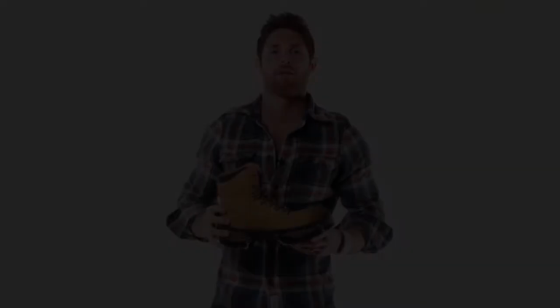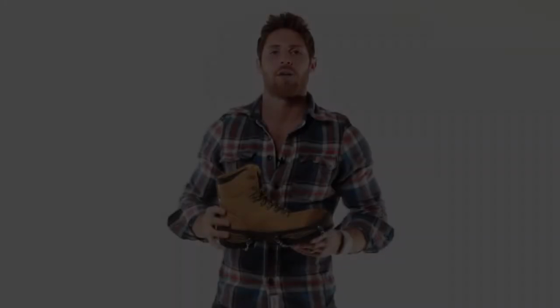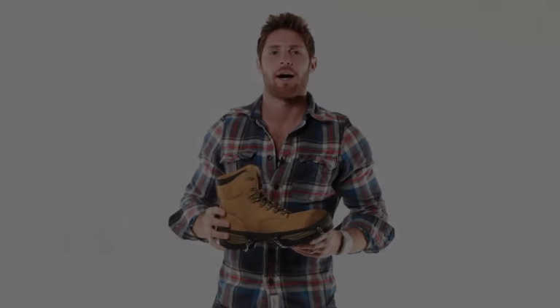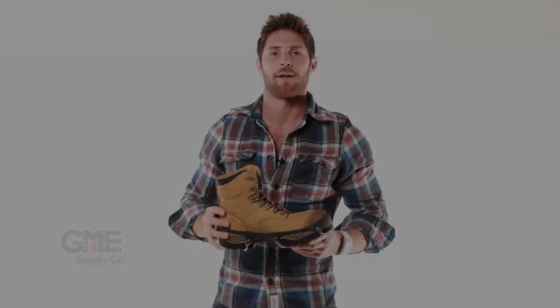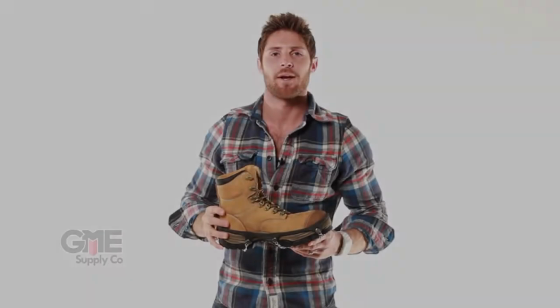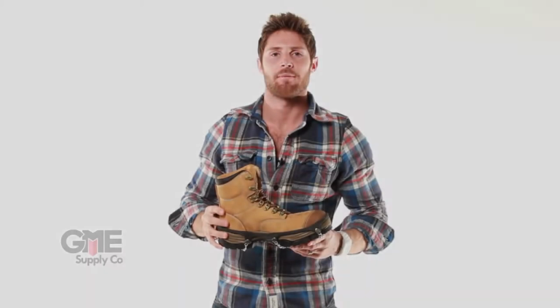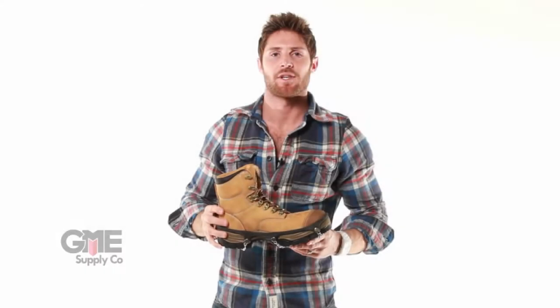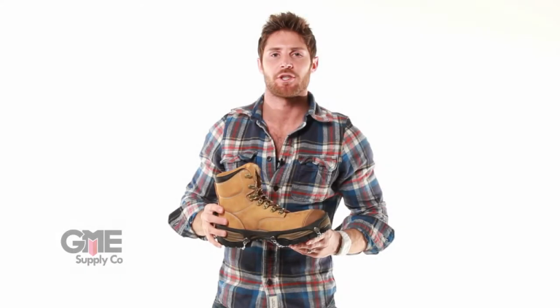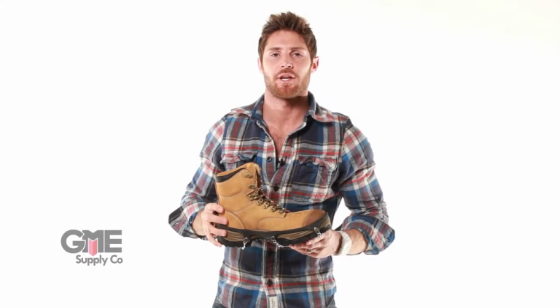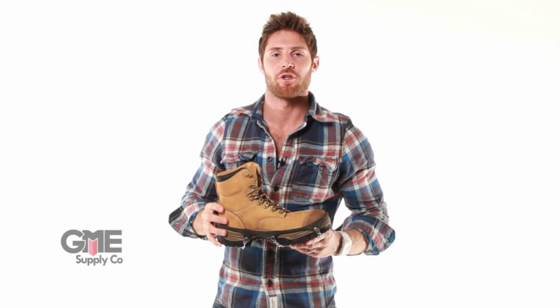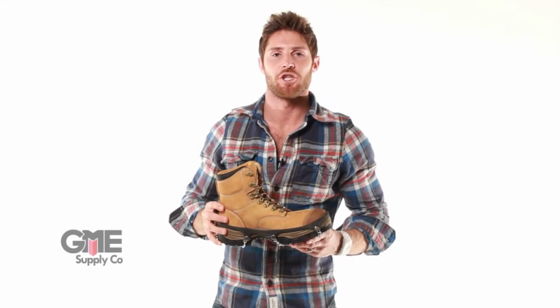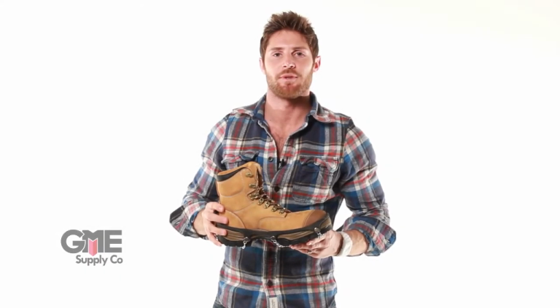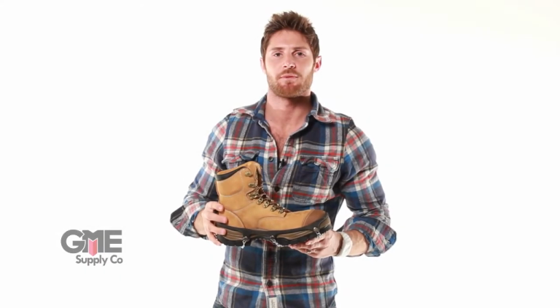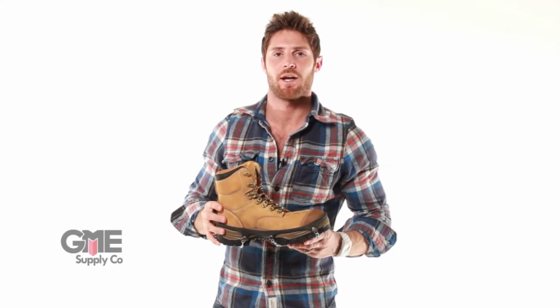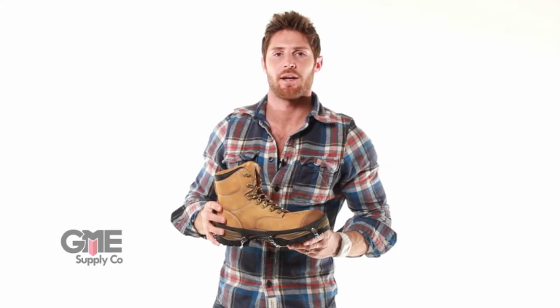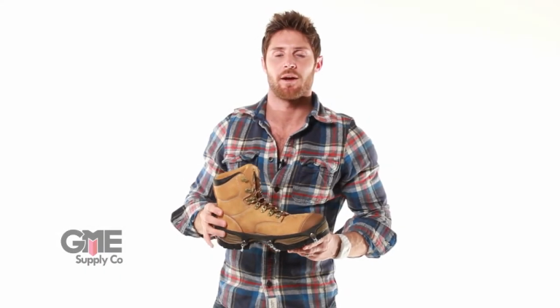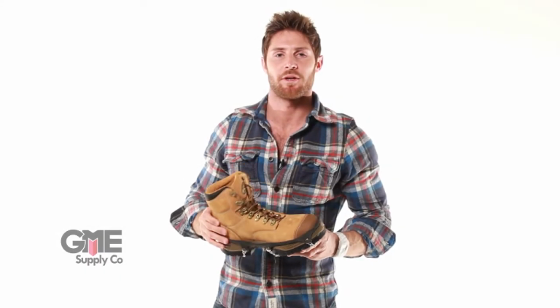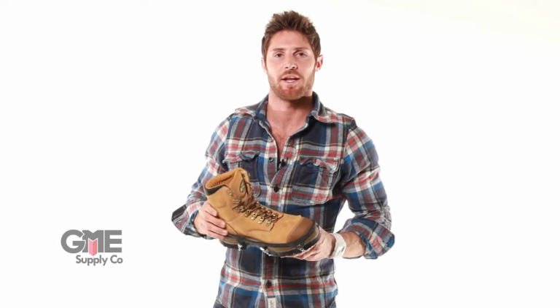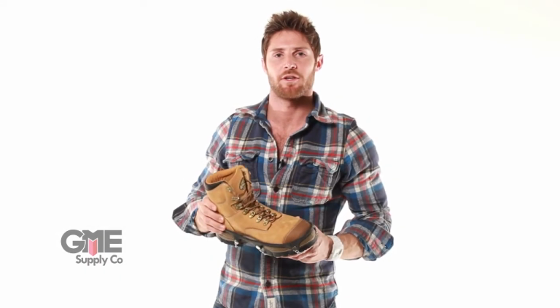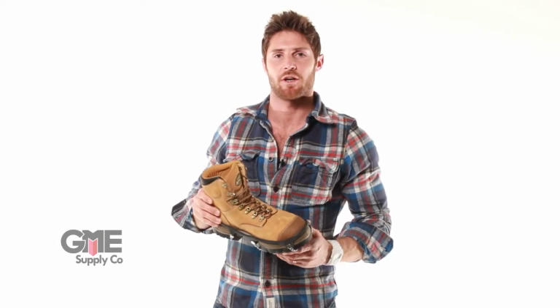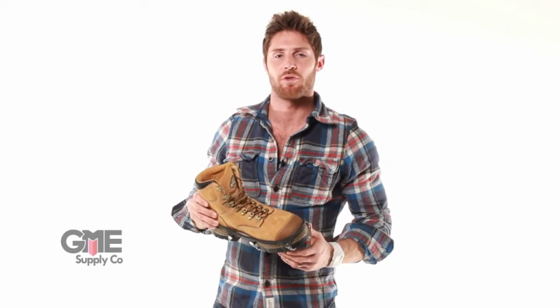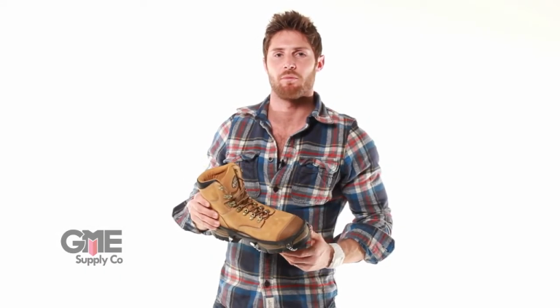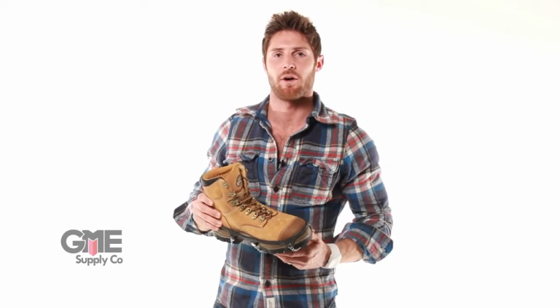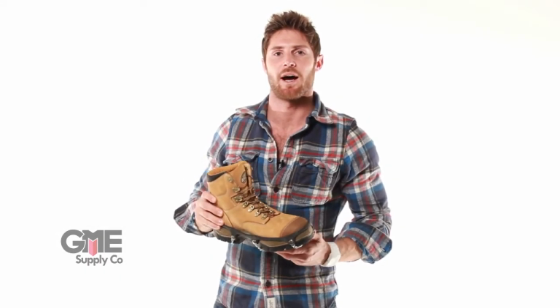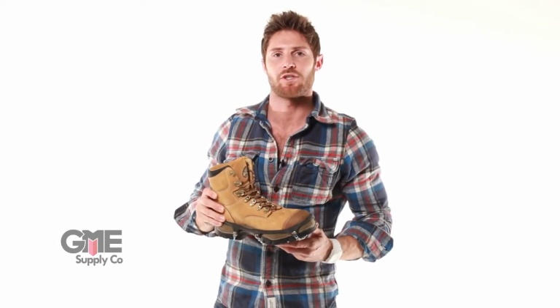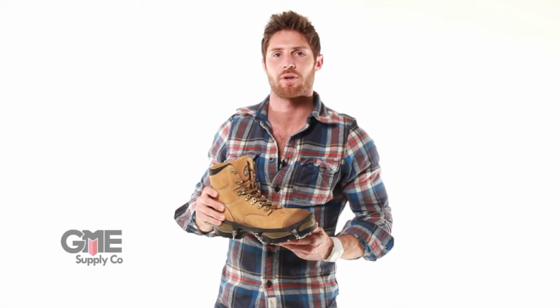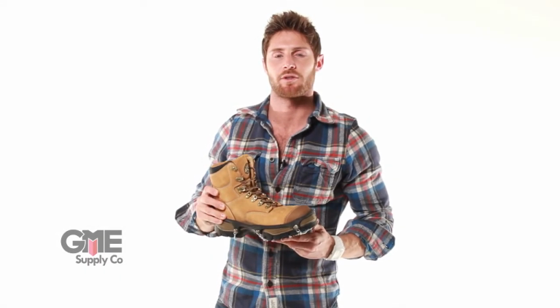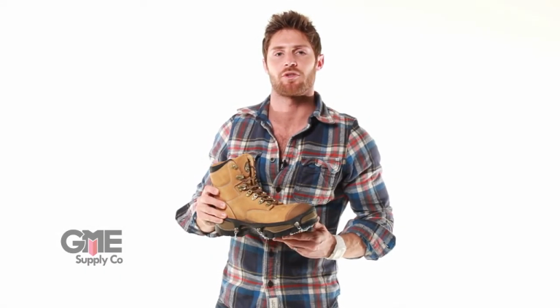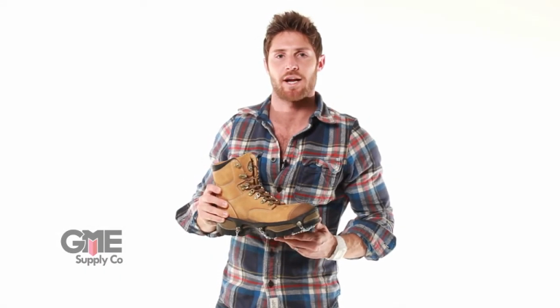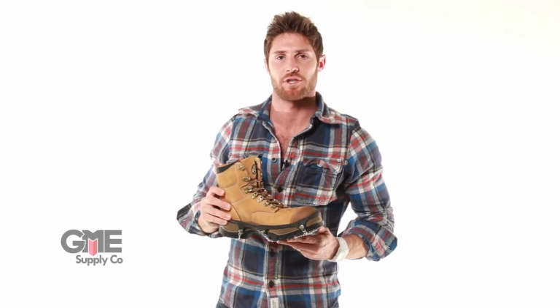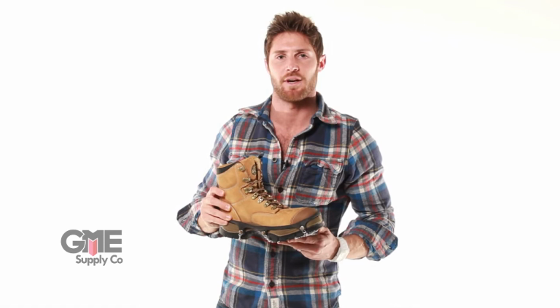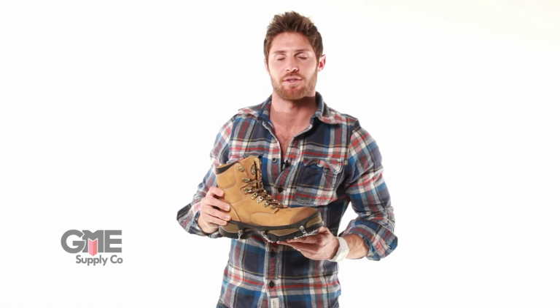Hi, my name is Sasha and I'm with GME Supply. I'm here today to talk to you about Ice Trekkers traction devices.